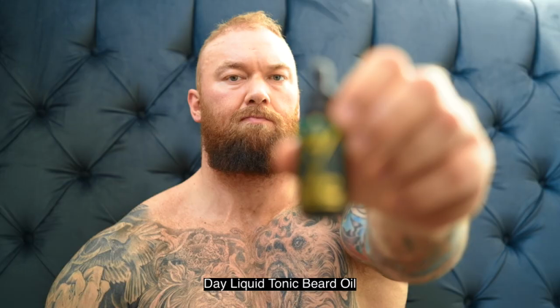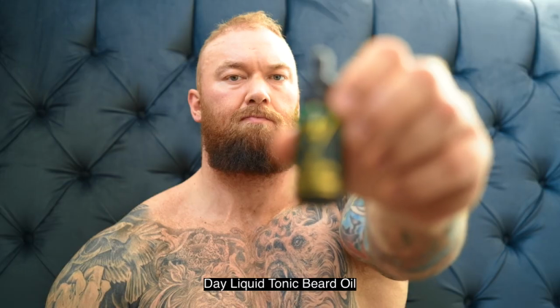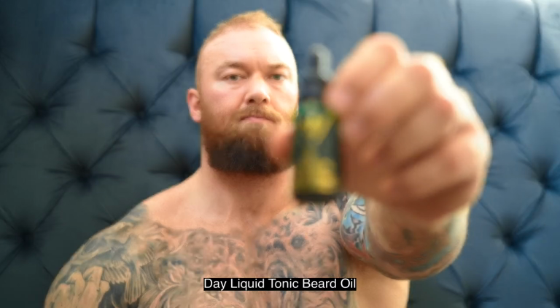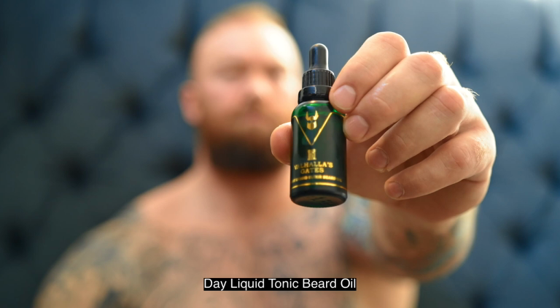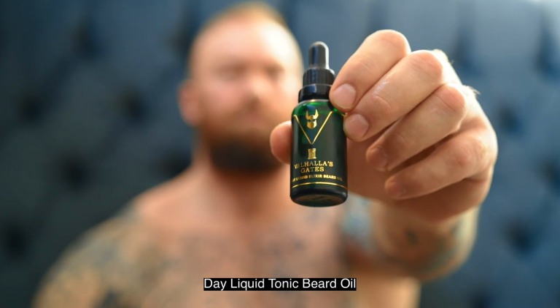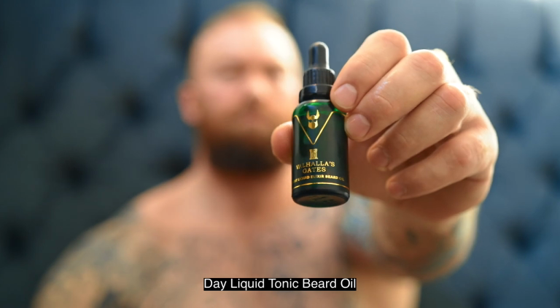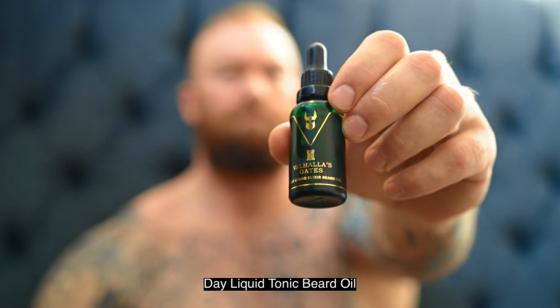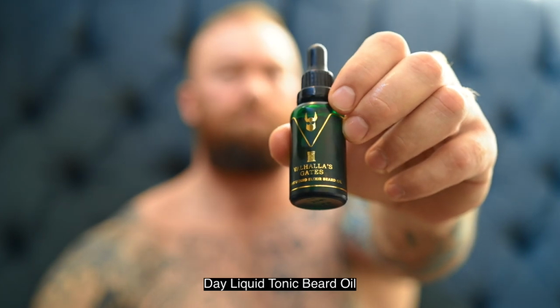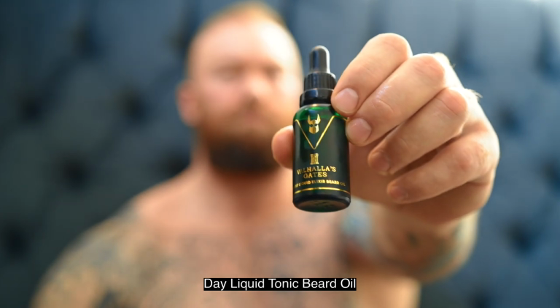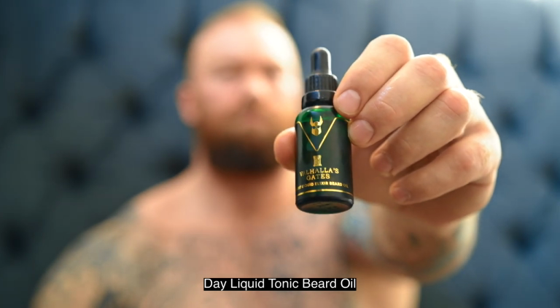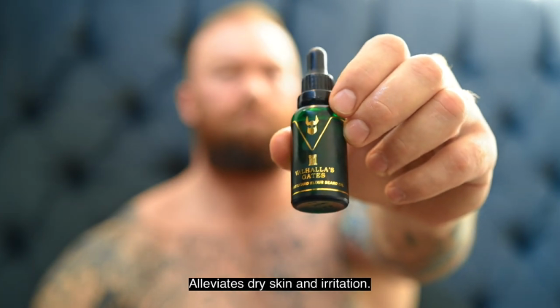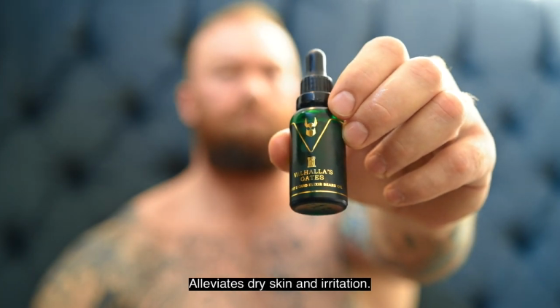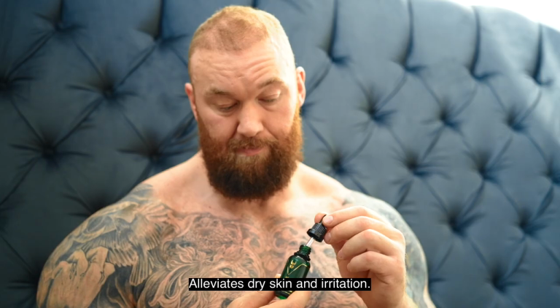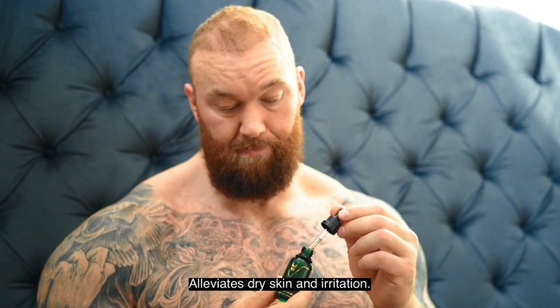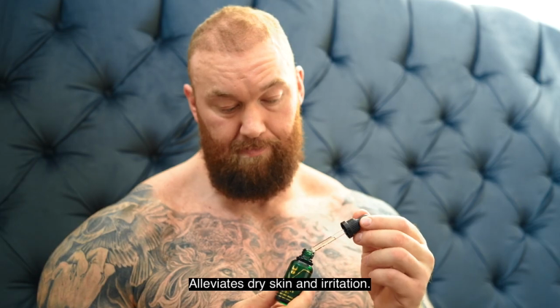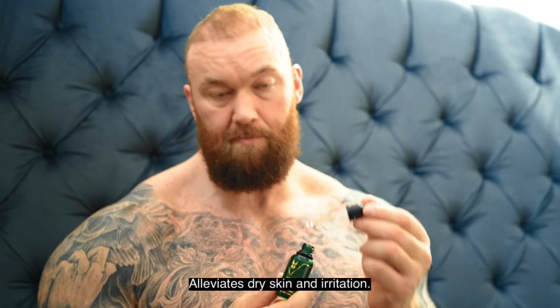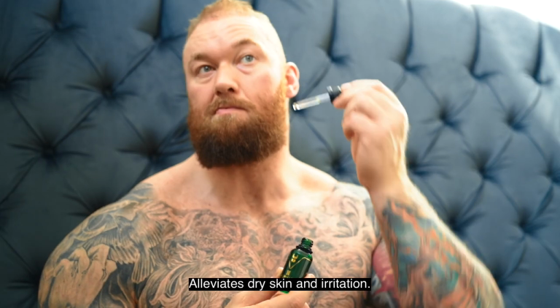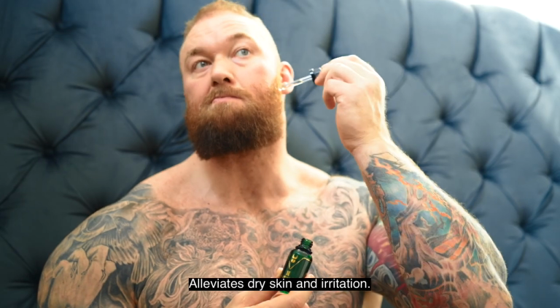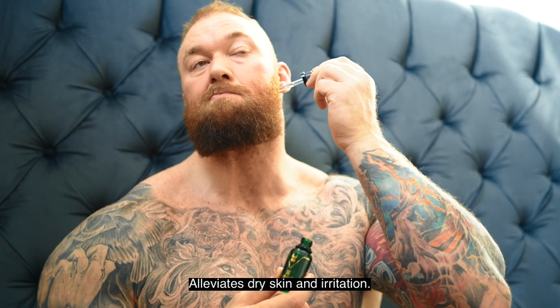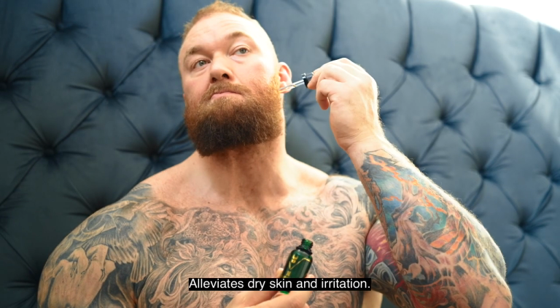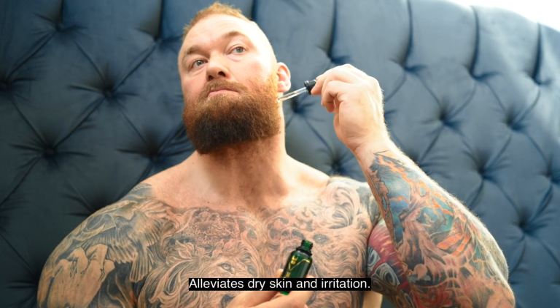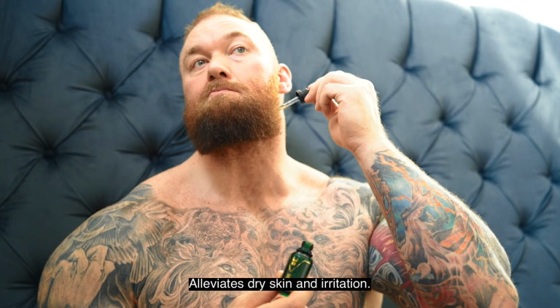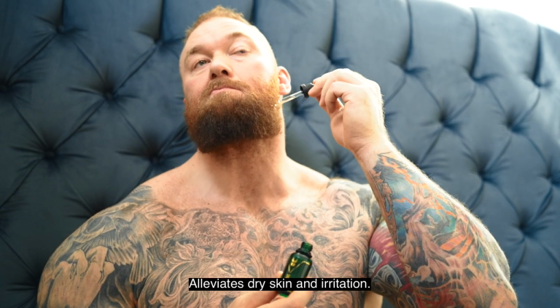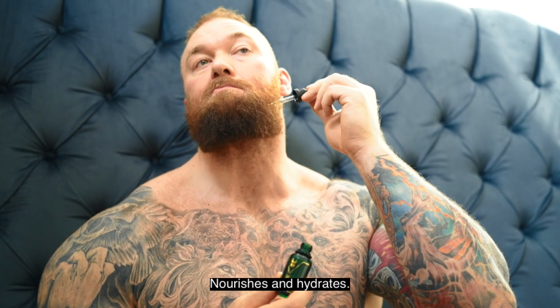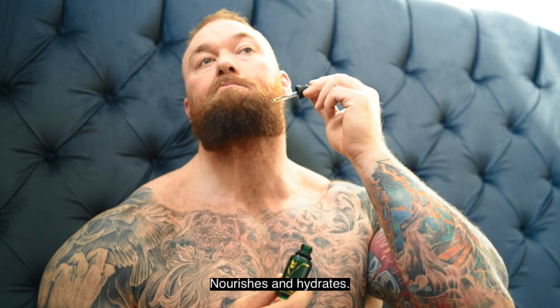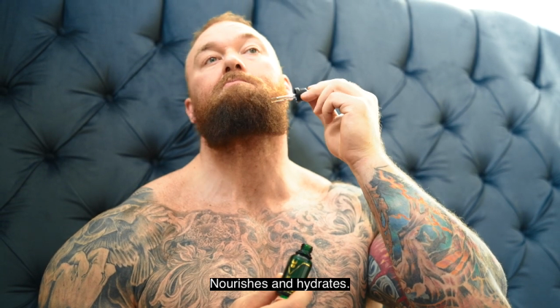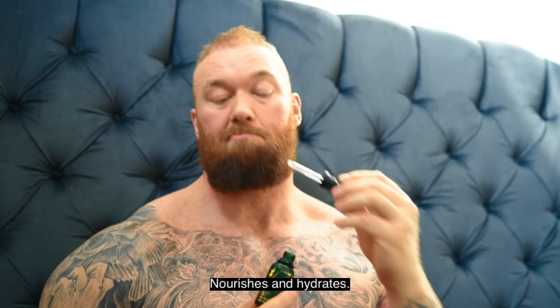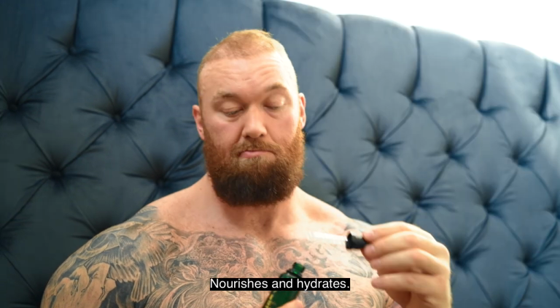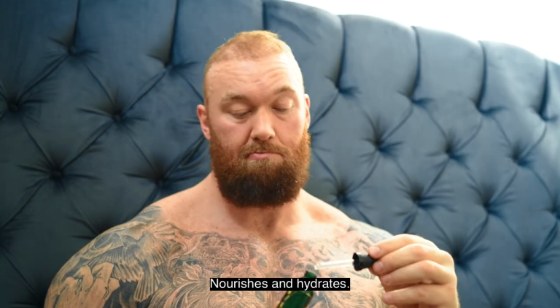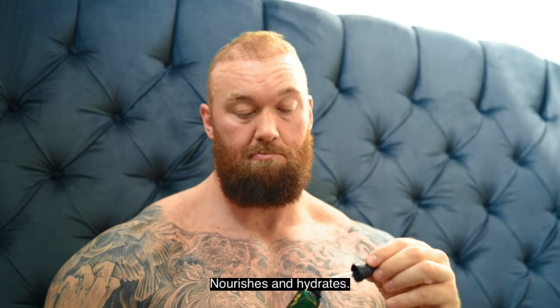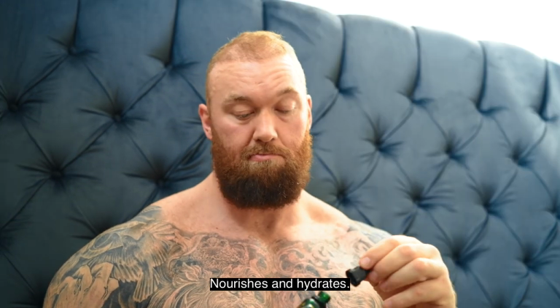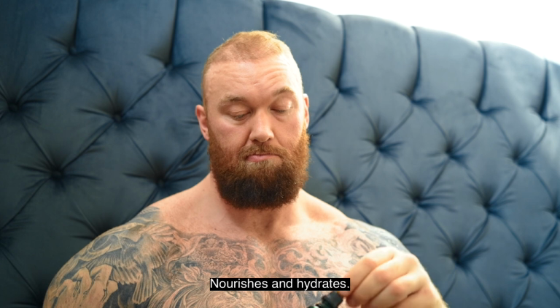Daily Clotonic Beard Oil. Alleviates dry skin and irritation. Nourishes and hydrates.